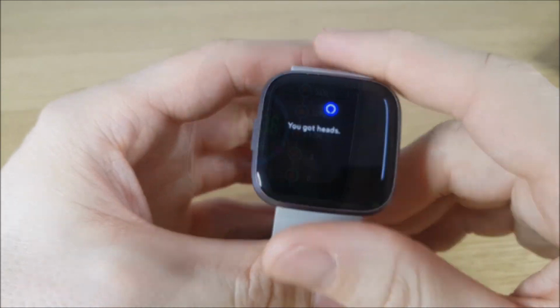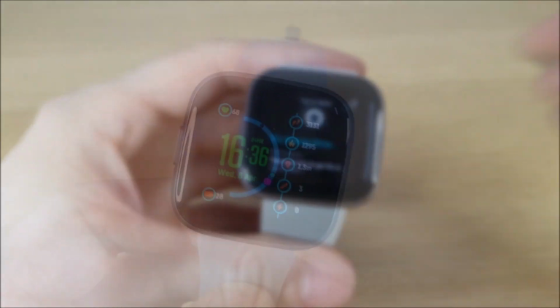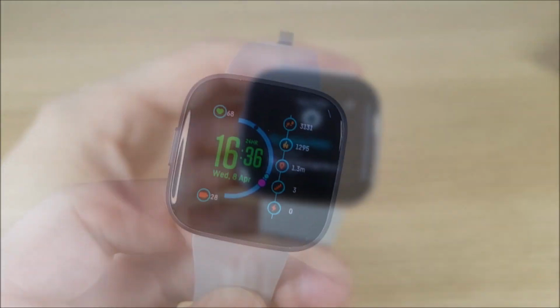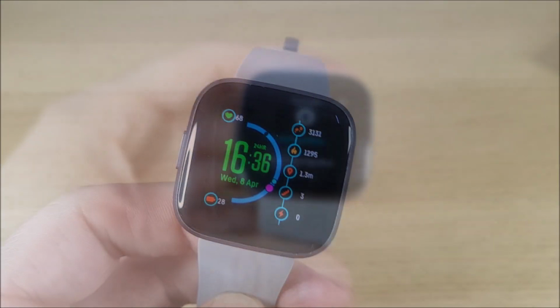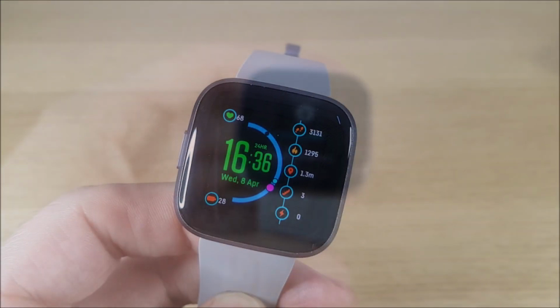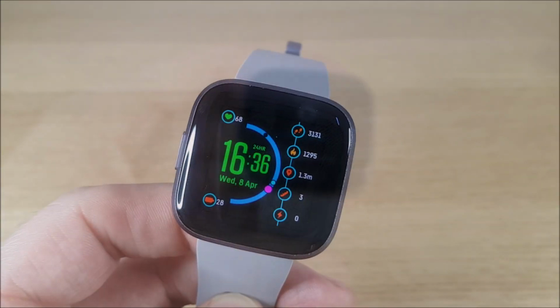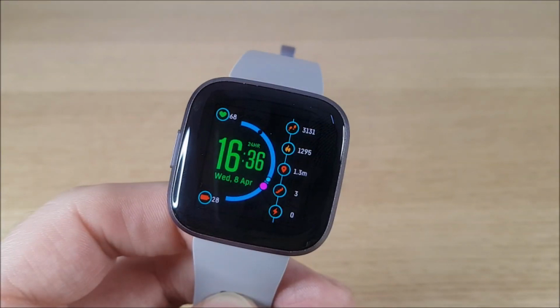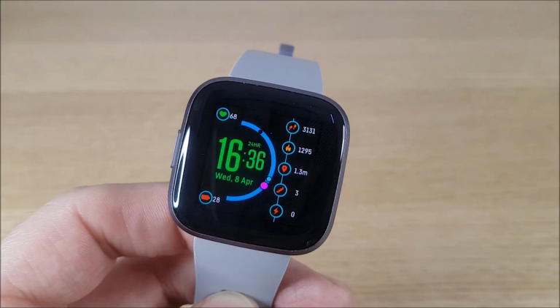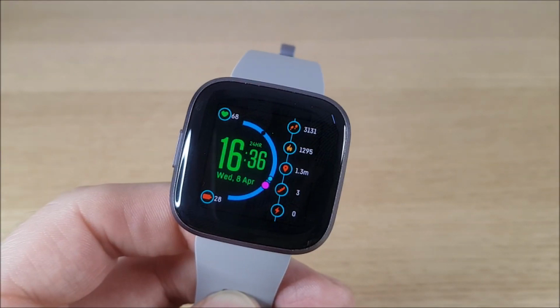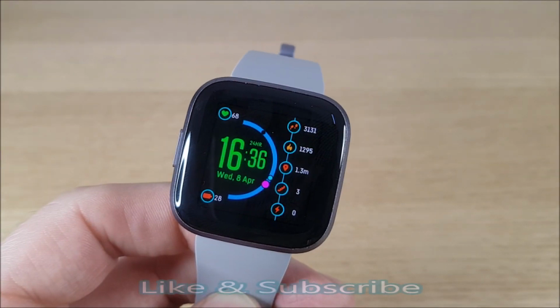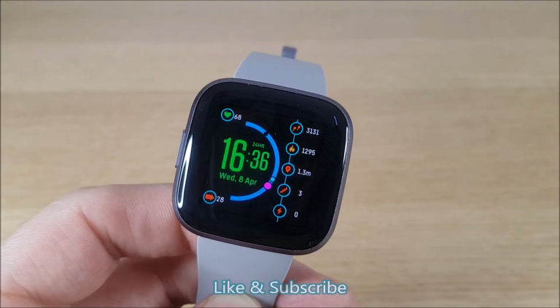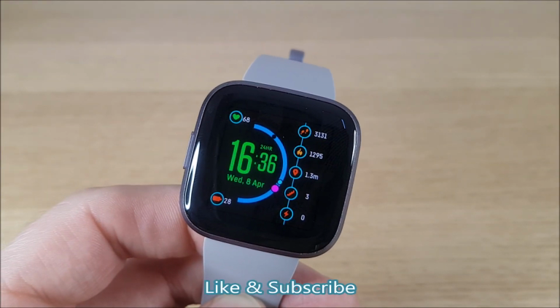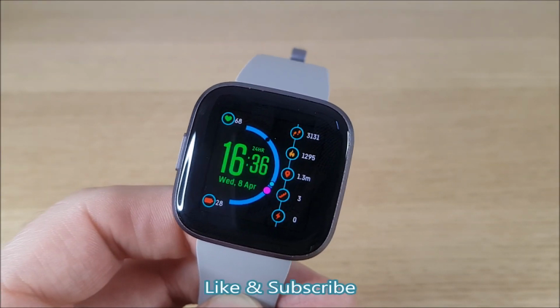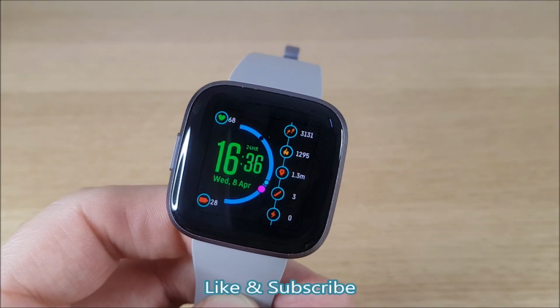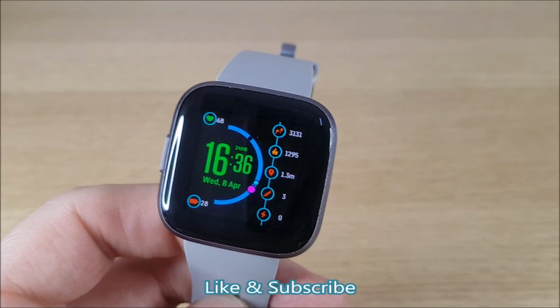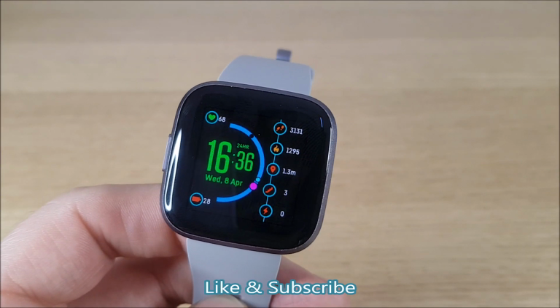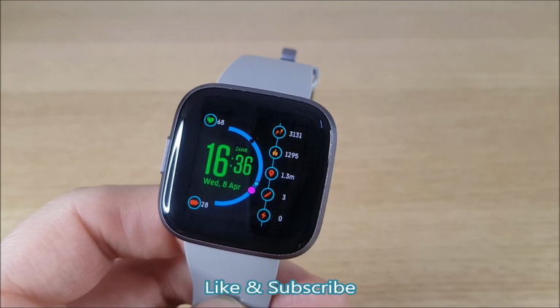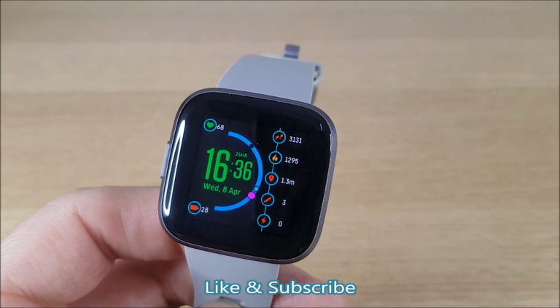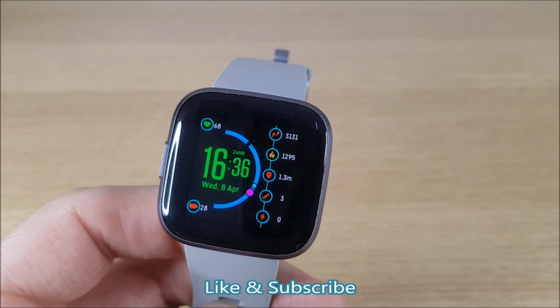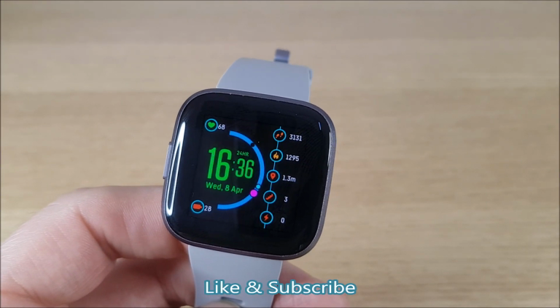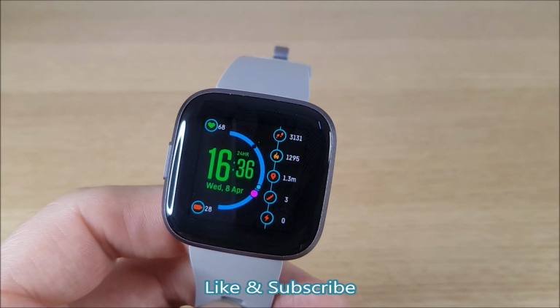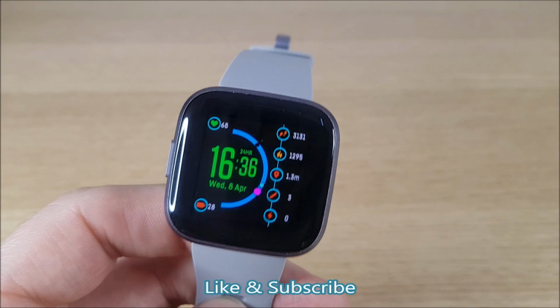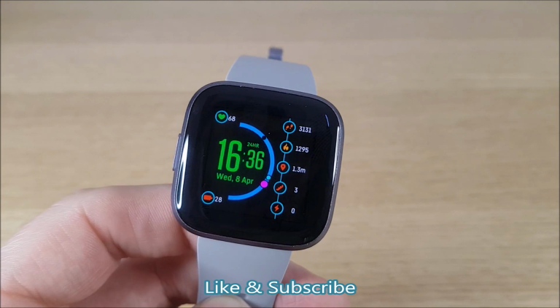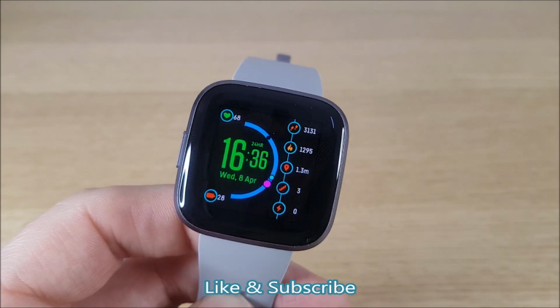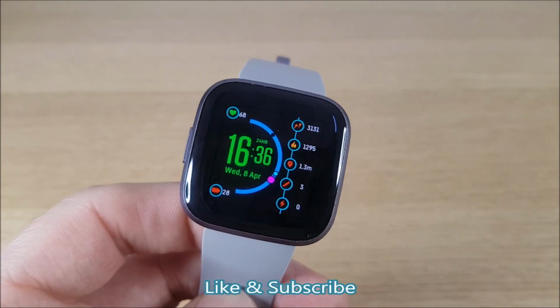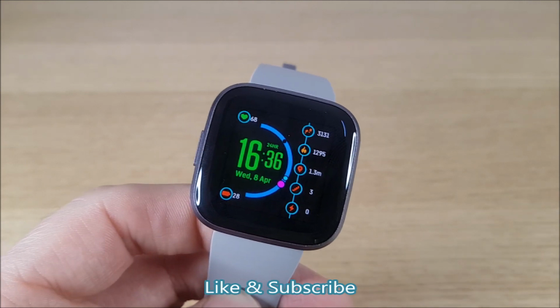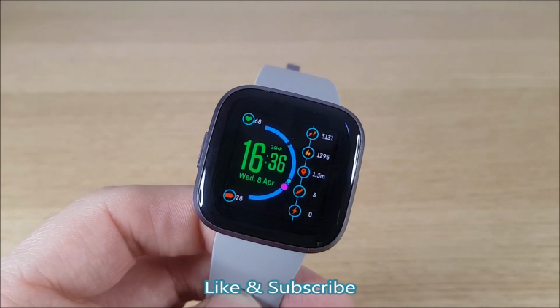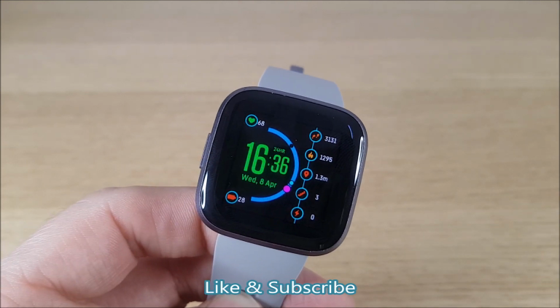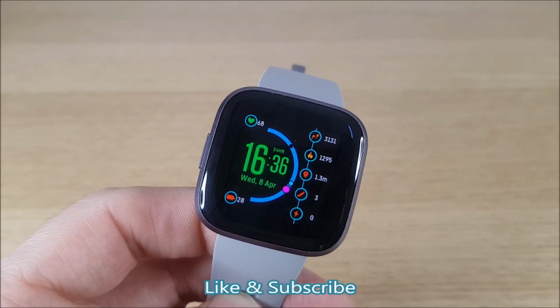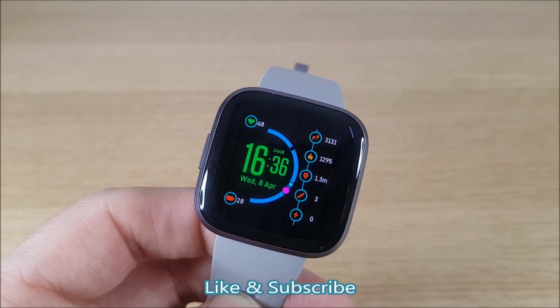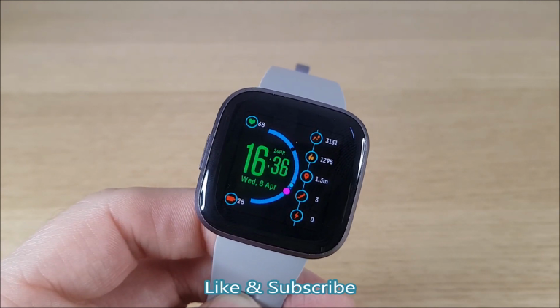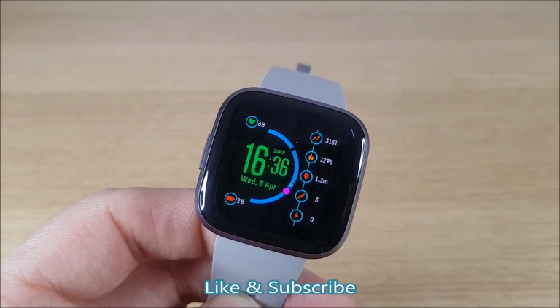That's all for now. Hopefully you found that helpful. Please give us a like and subscribe, and look out for my other videos. Thank you.